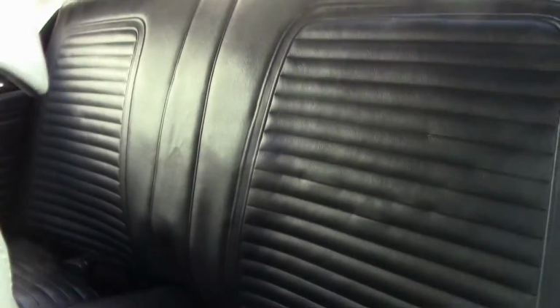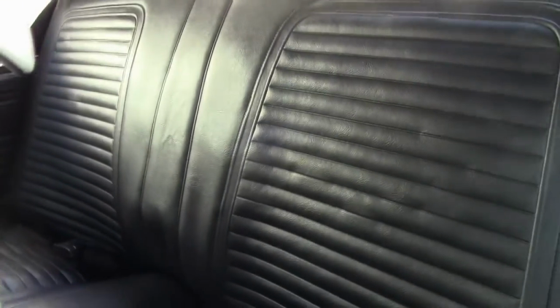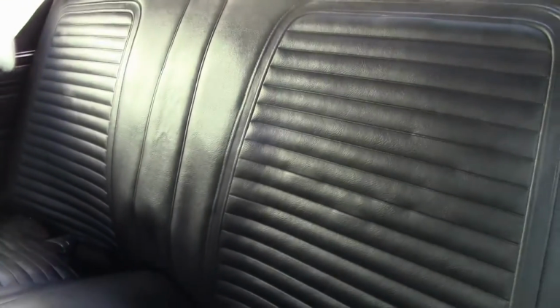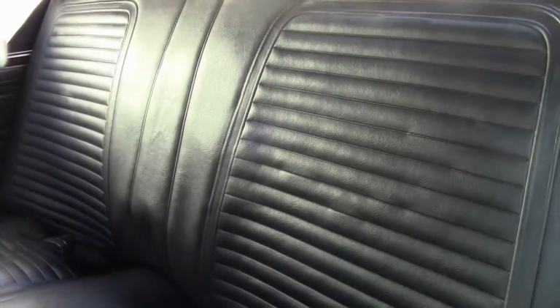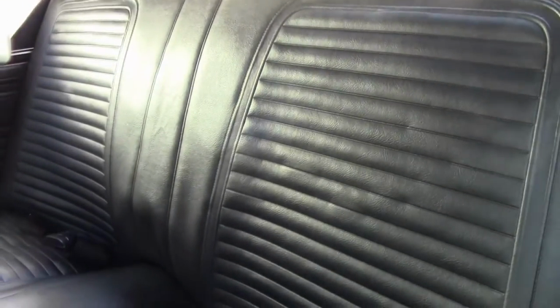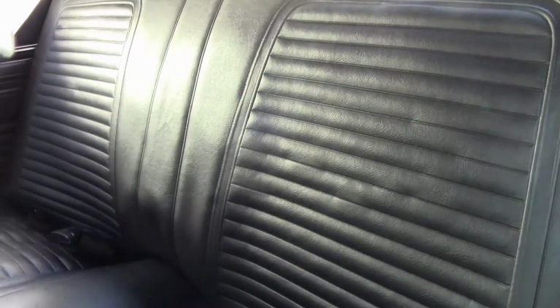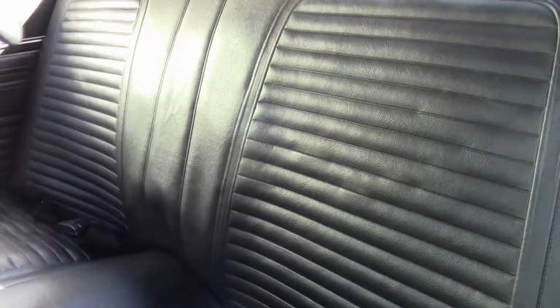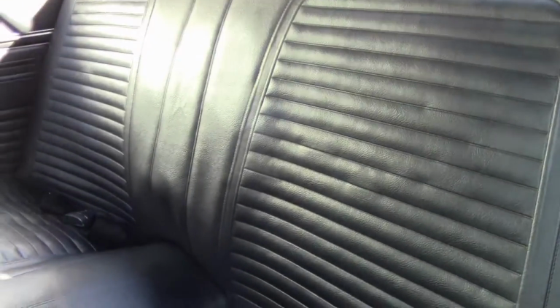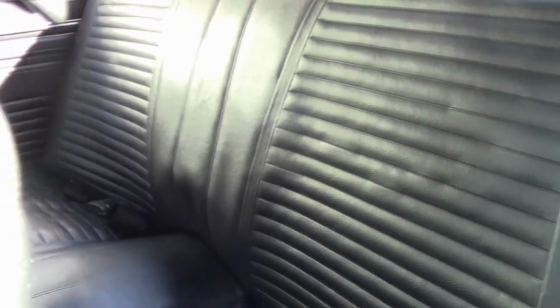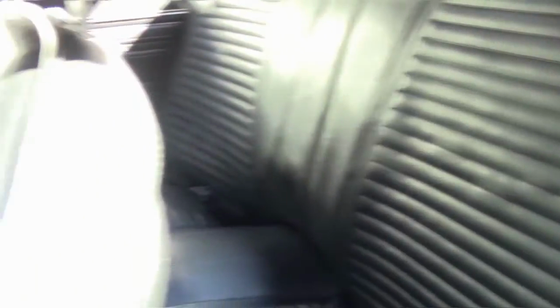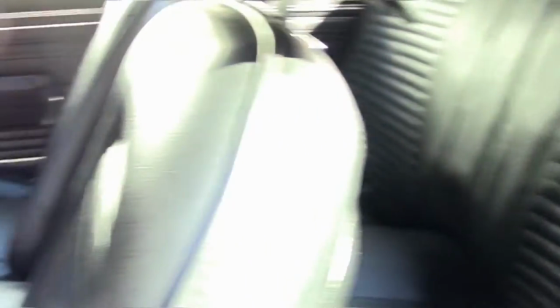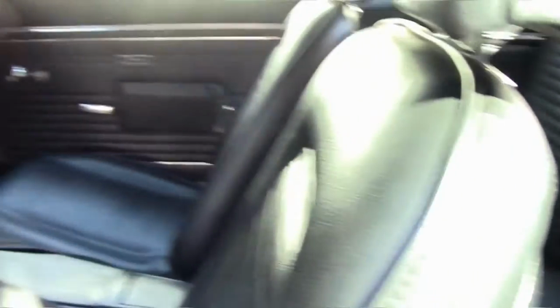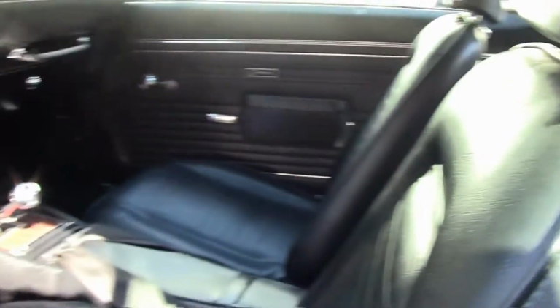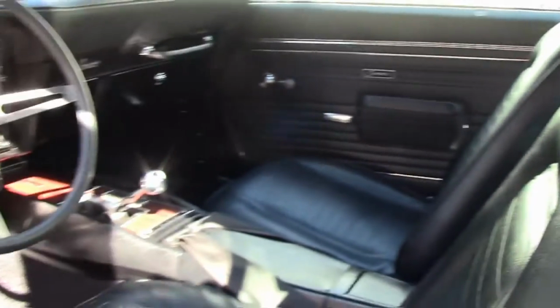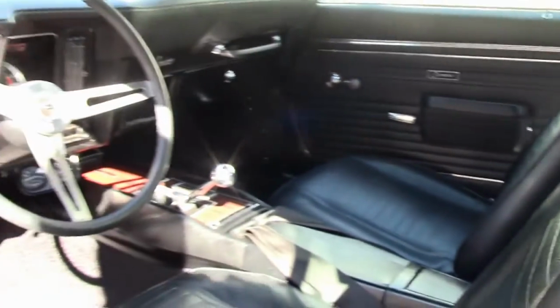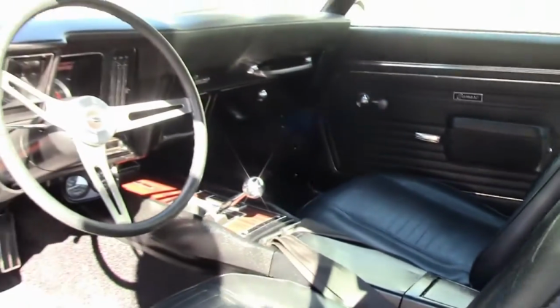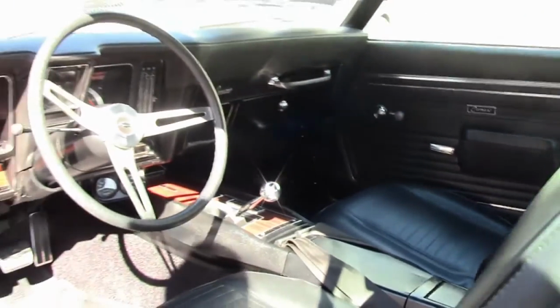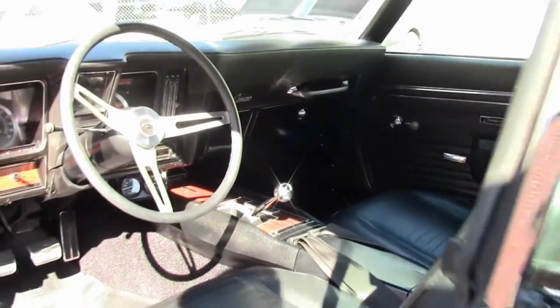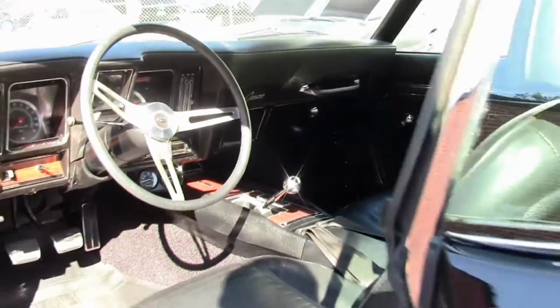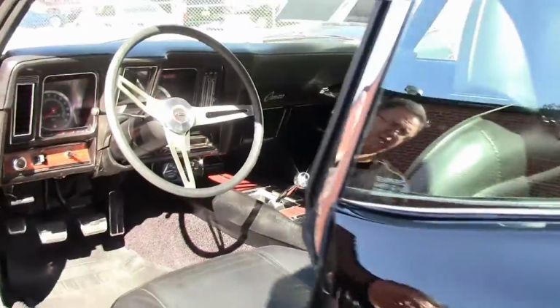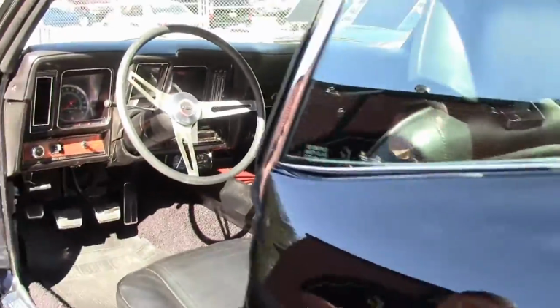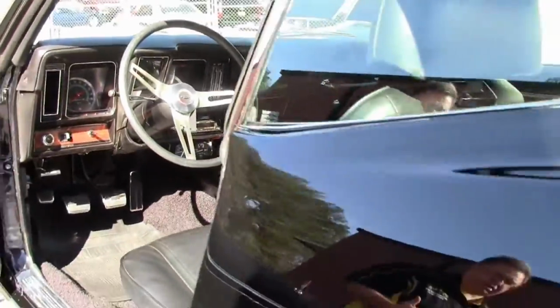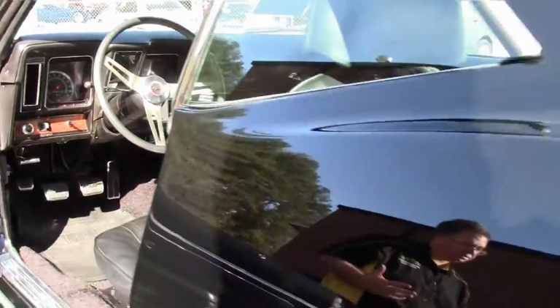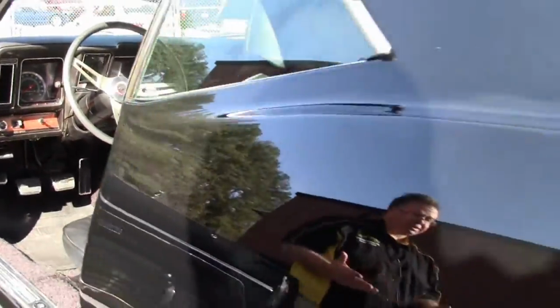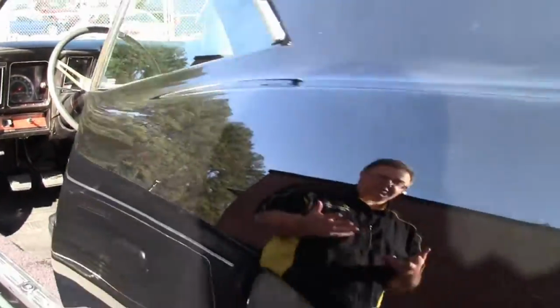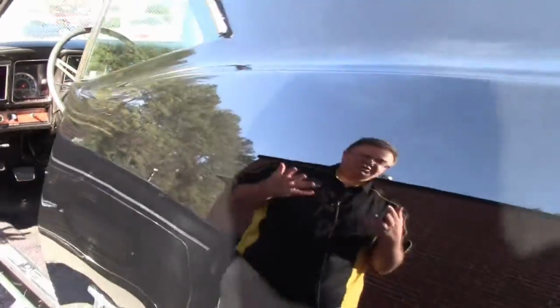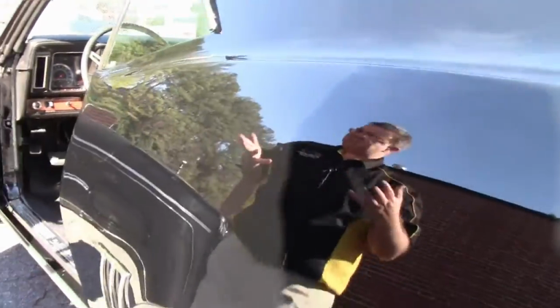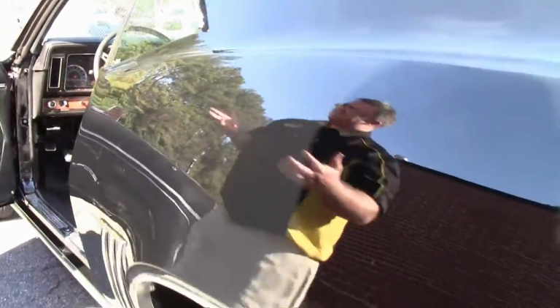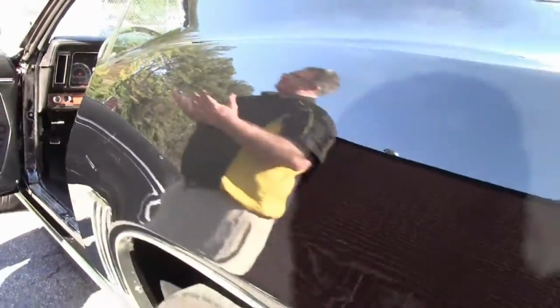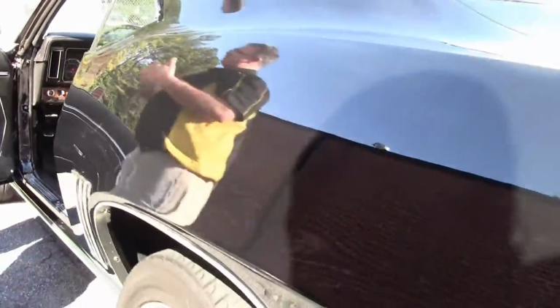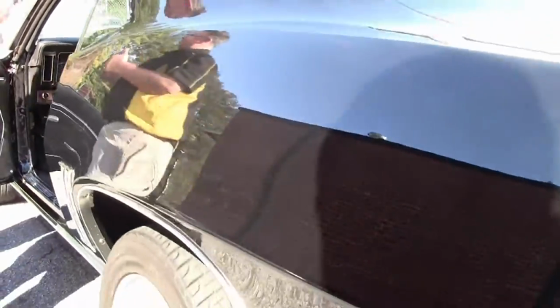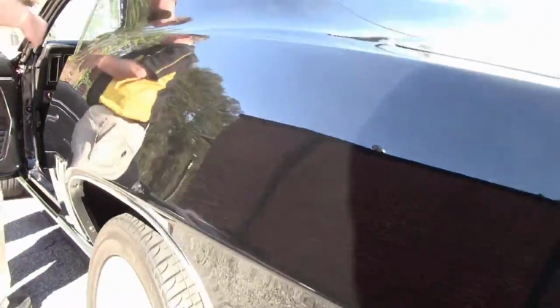We're going to do an underside video of this as well today, so you'll get to see underneath this car, which is just as nice as on top.